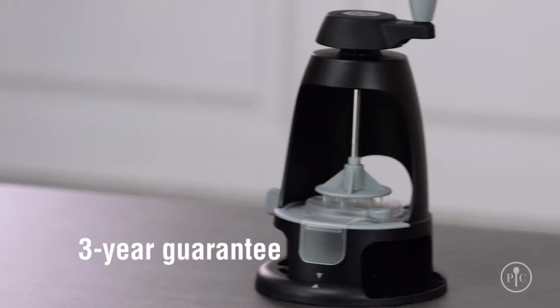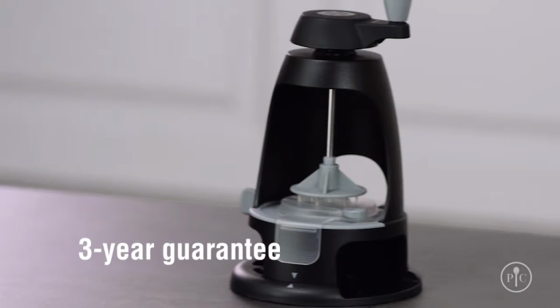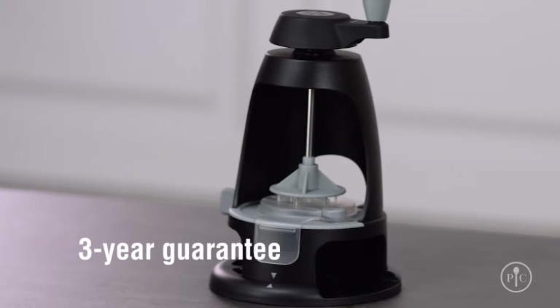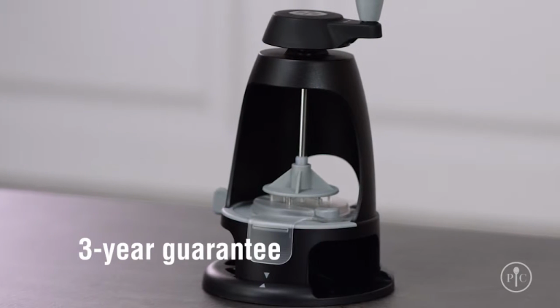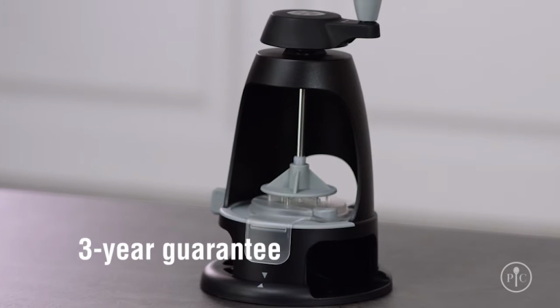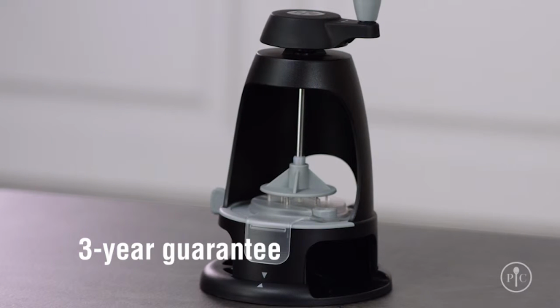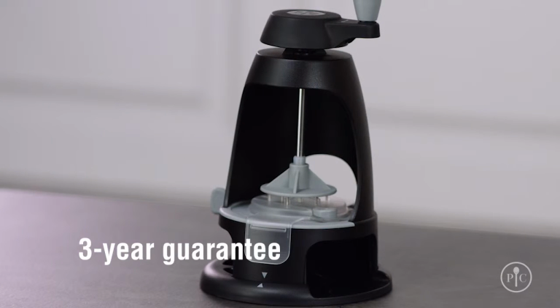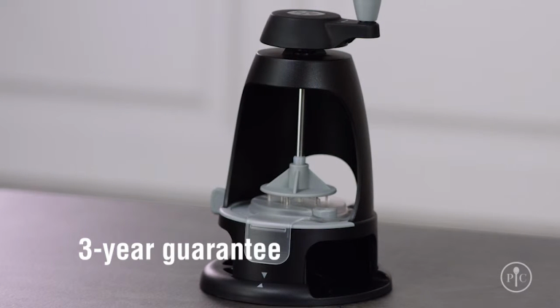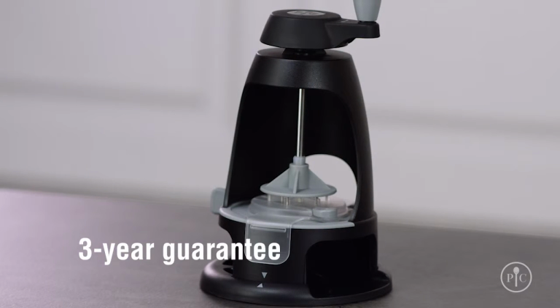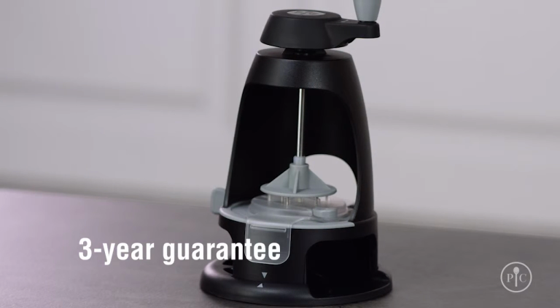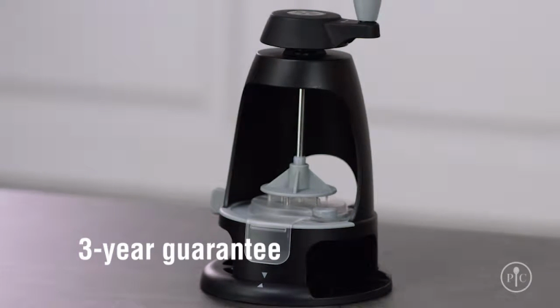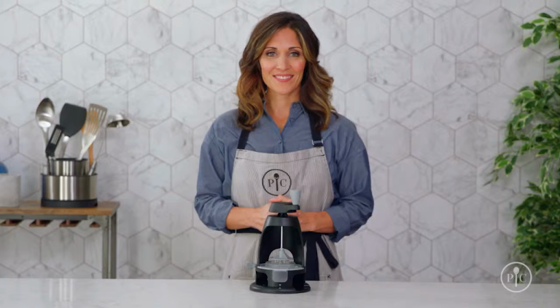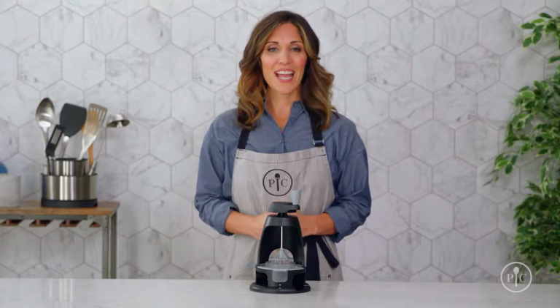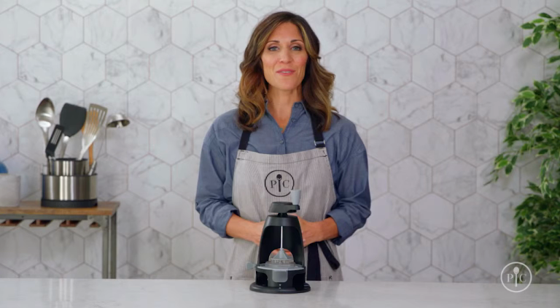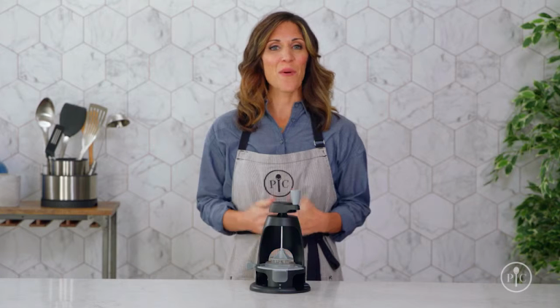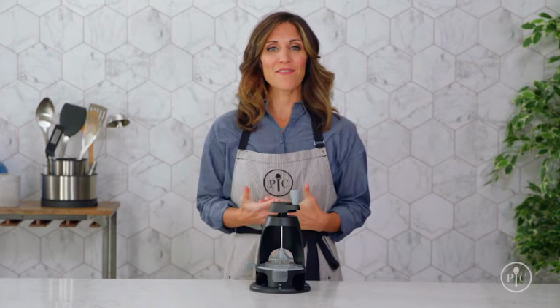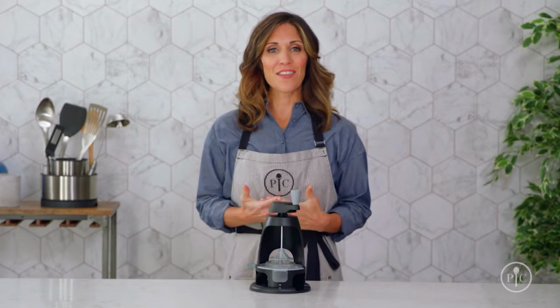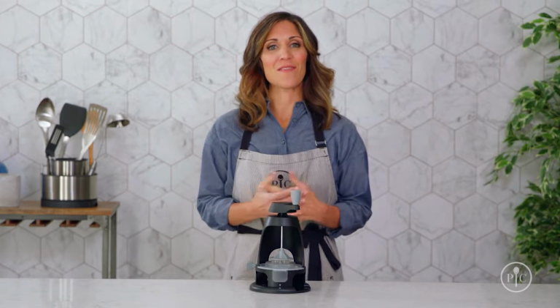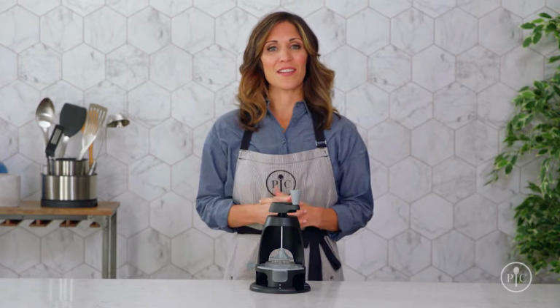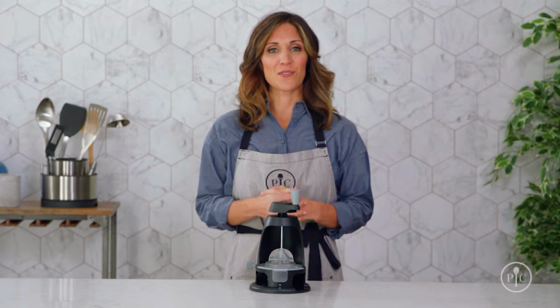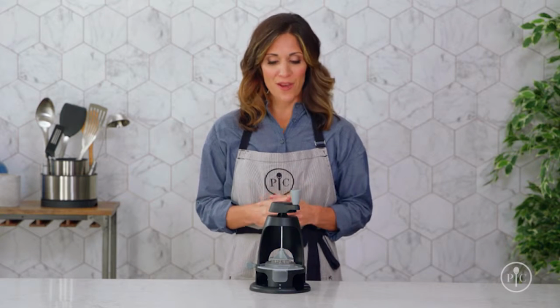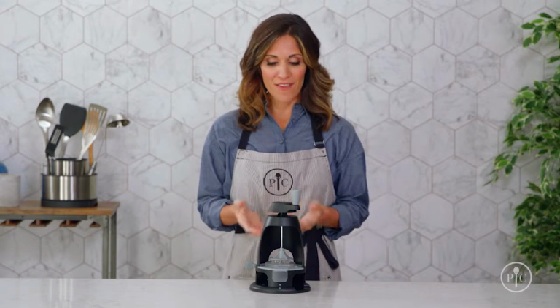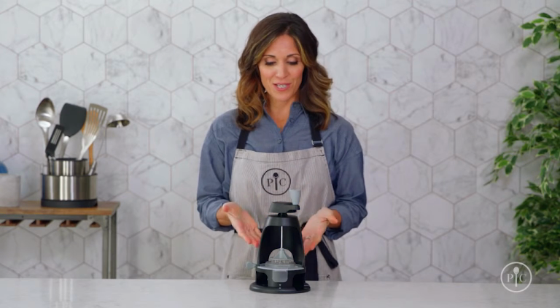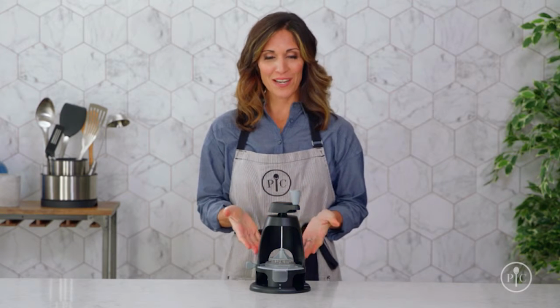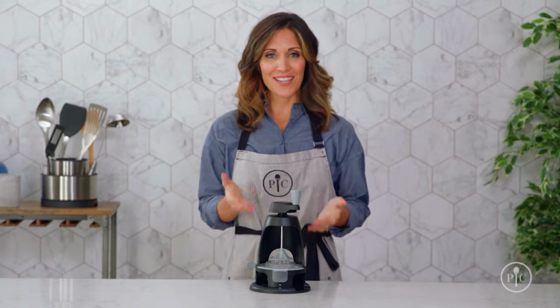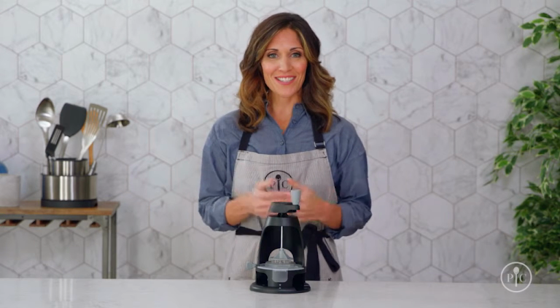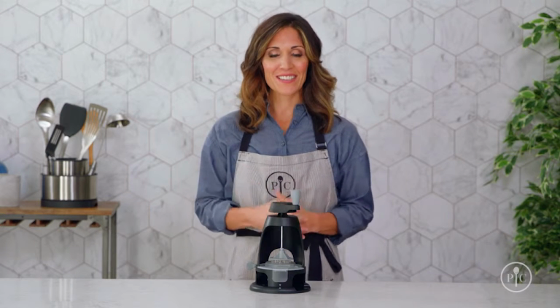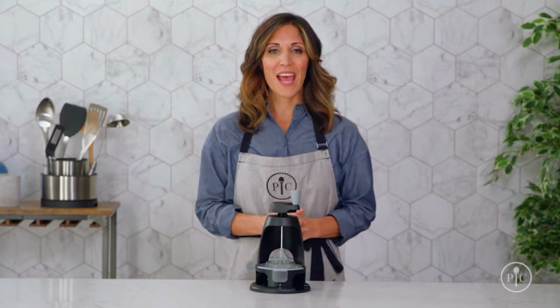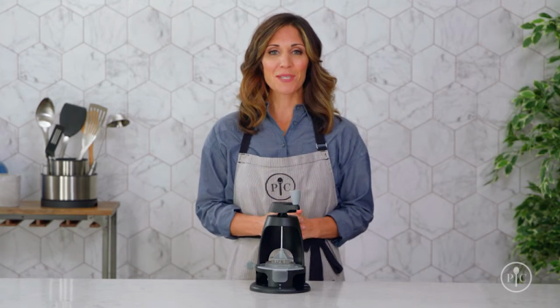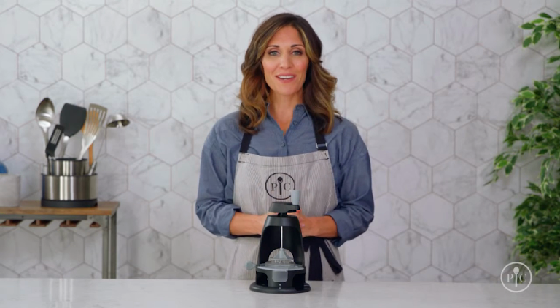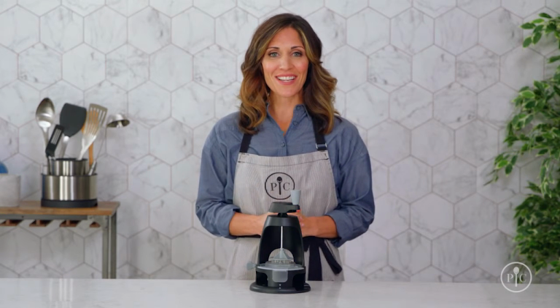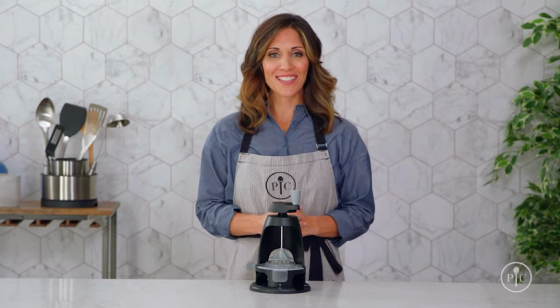Plus, it comes with a three-year guarantee. Now you know everything you need to enjoy the Veggie Spiralizer. Happy spiralizing!